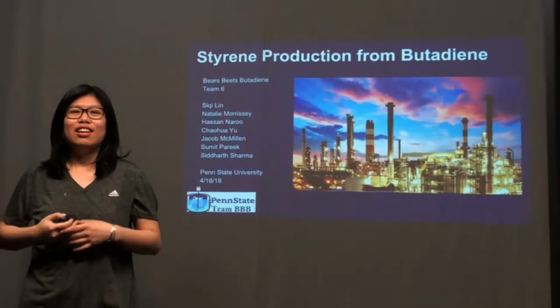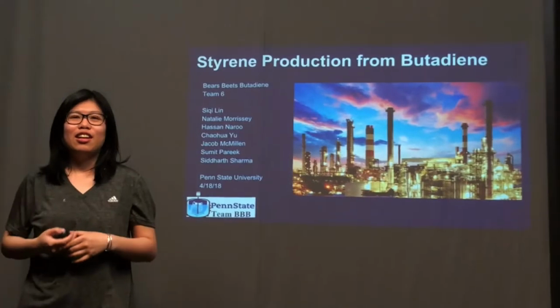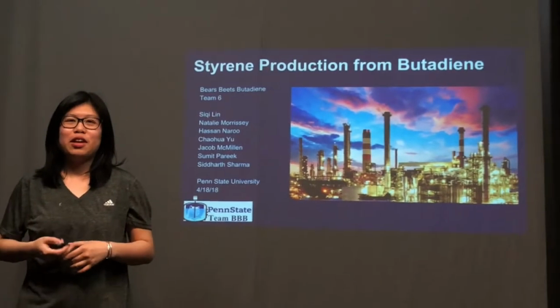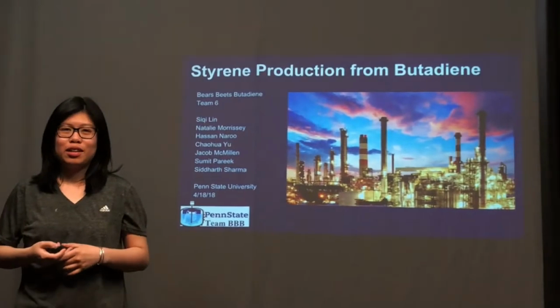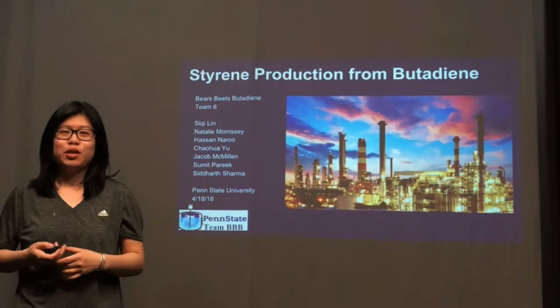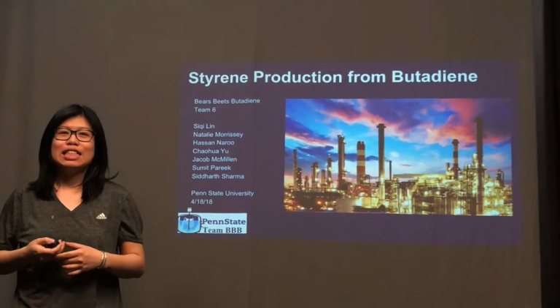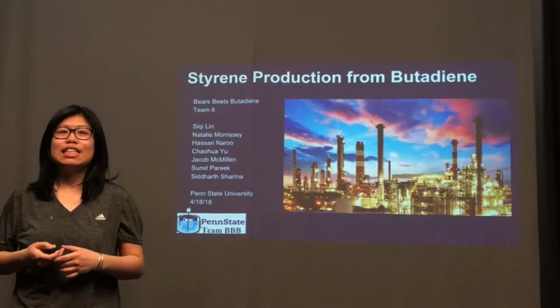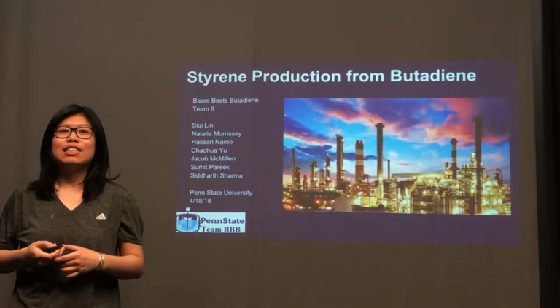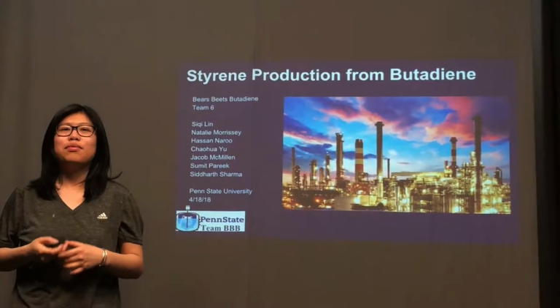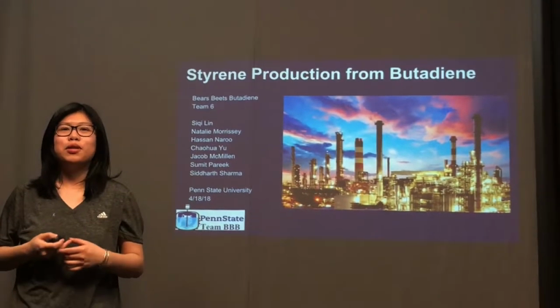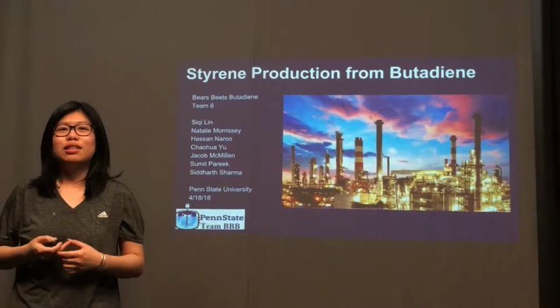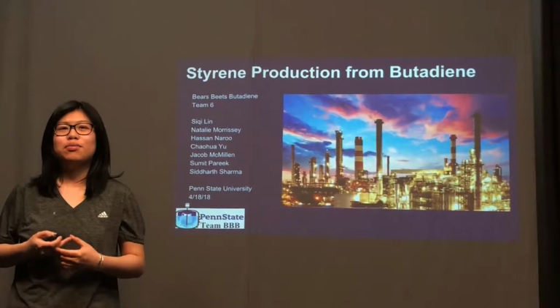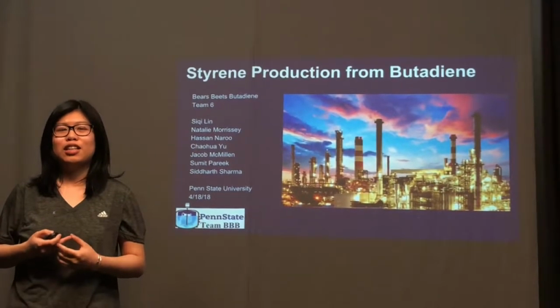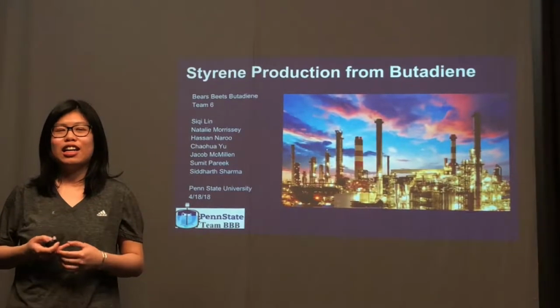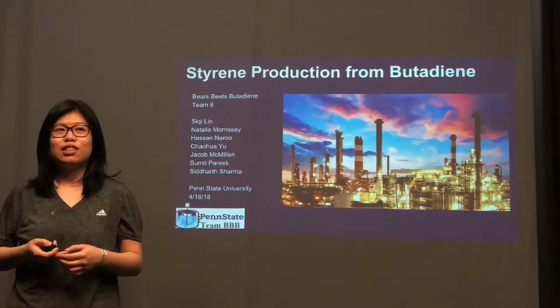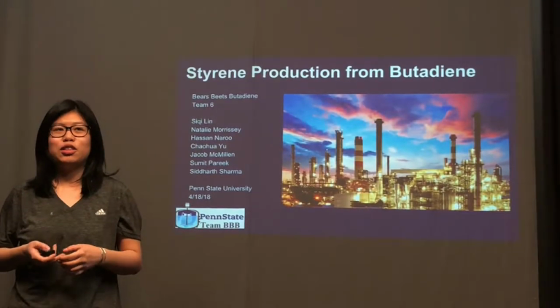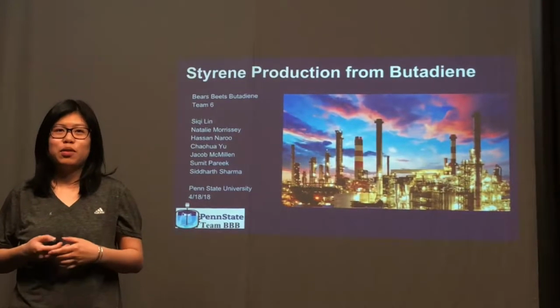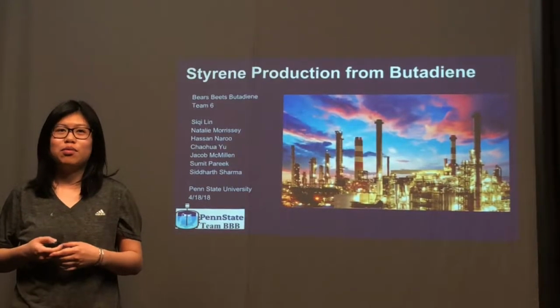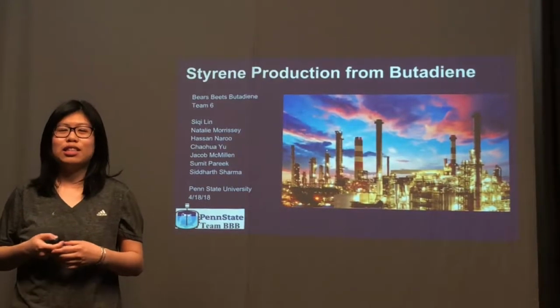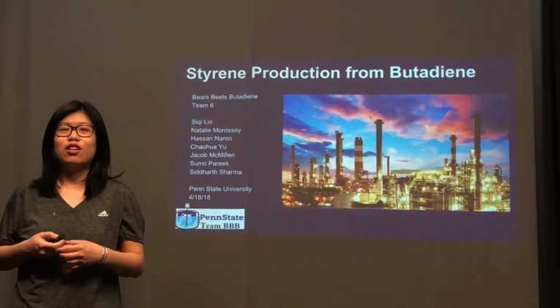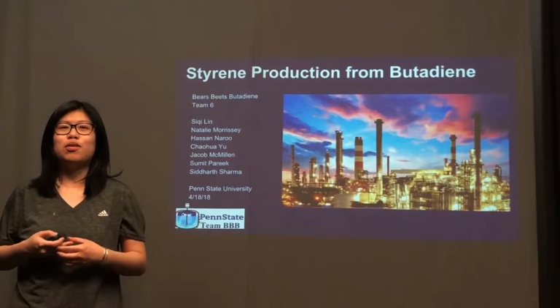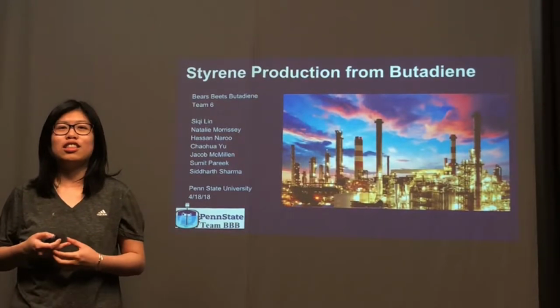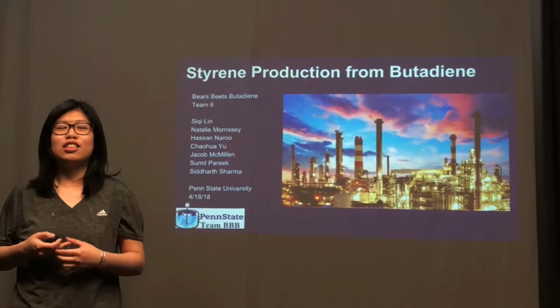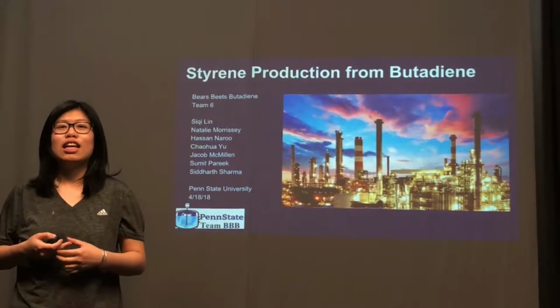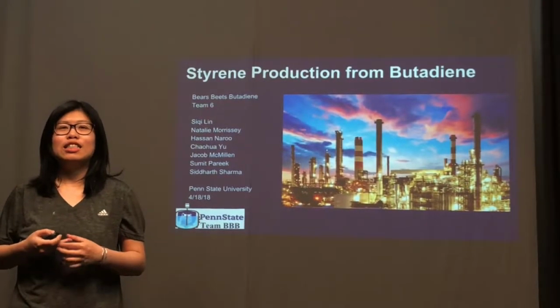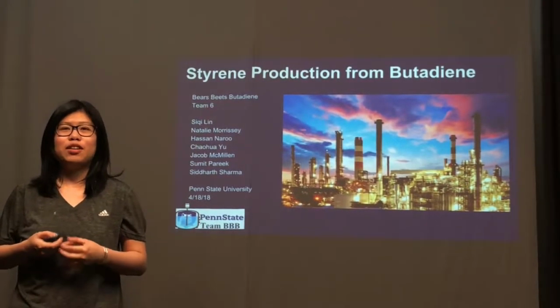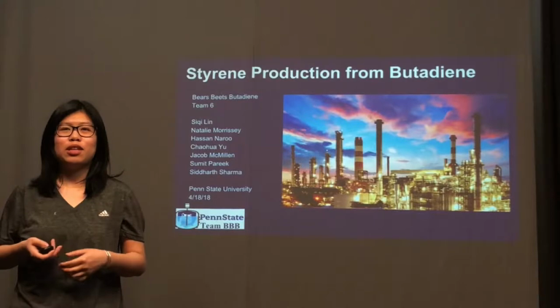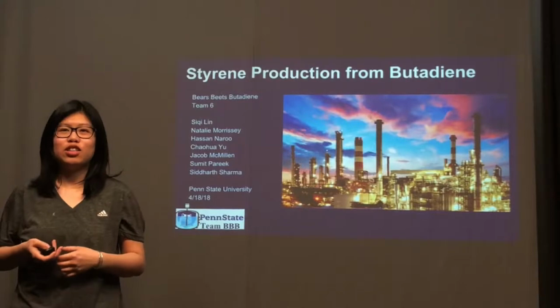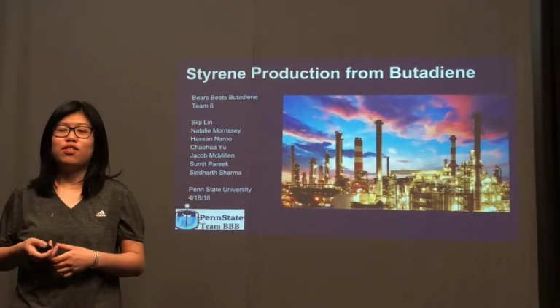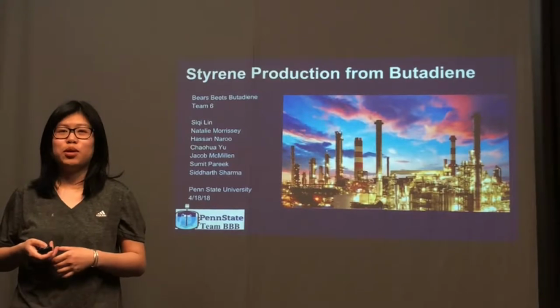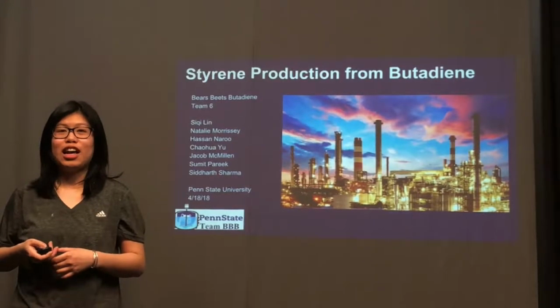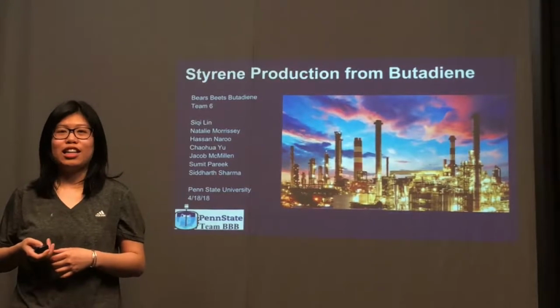Hello everybody, we're Team 6, Bear Bits Beauty Dying. Today we're going to present our project, Styrene Production from Butadiene.